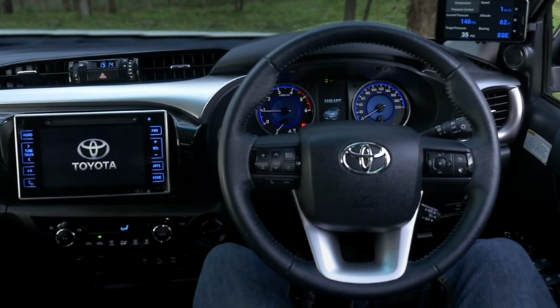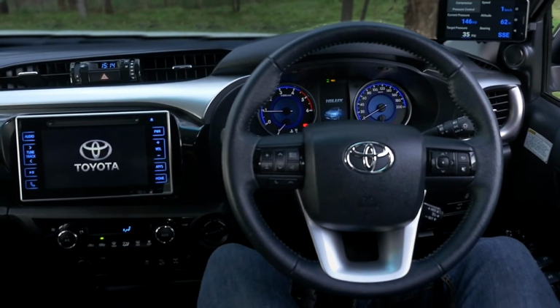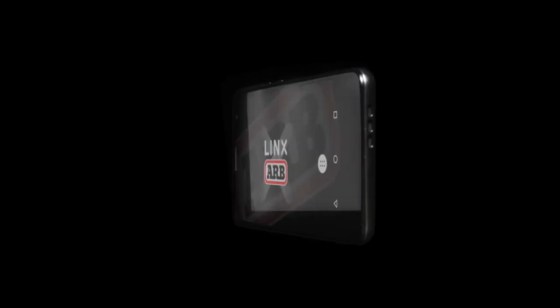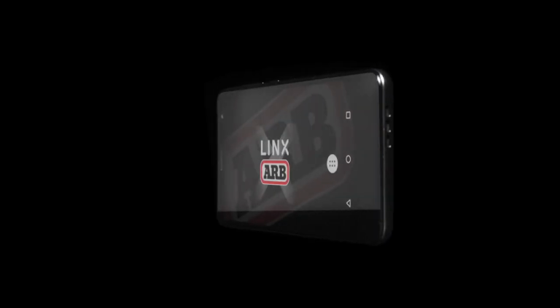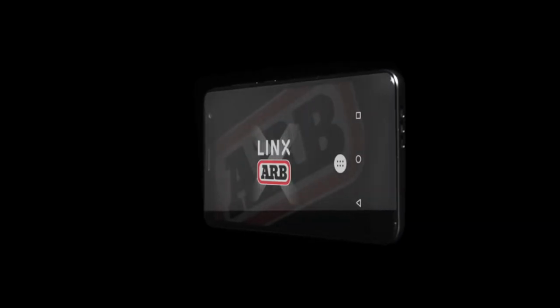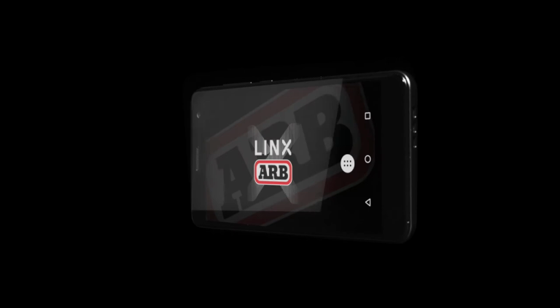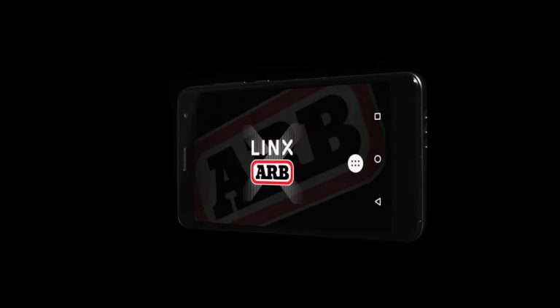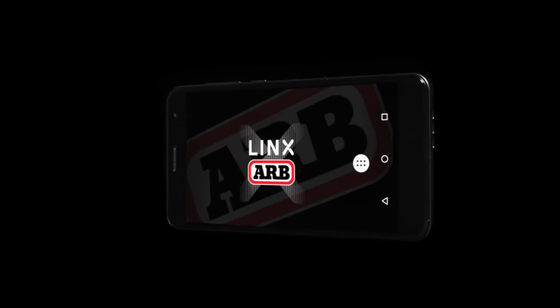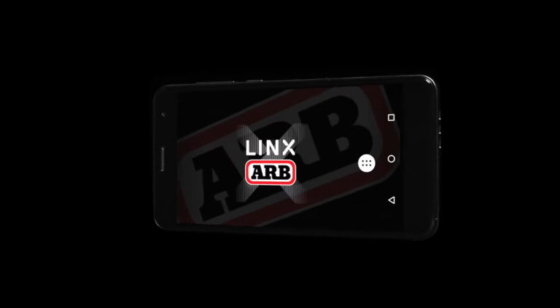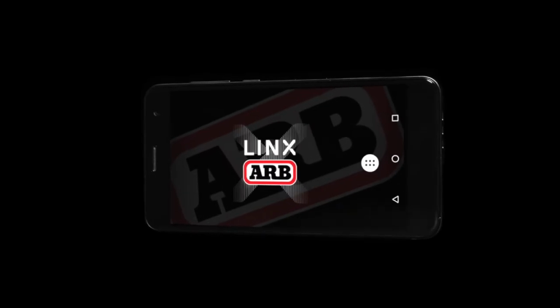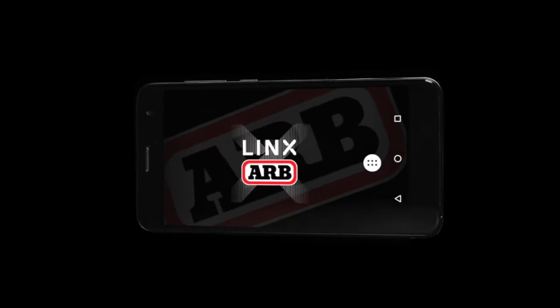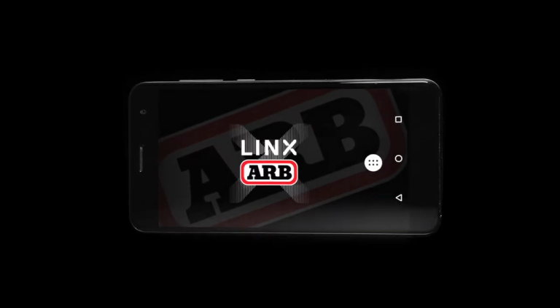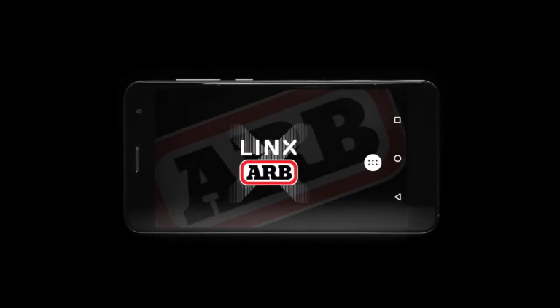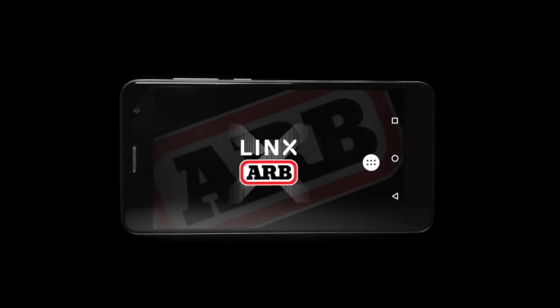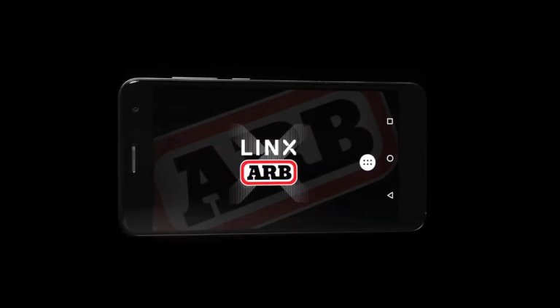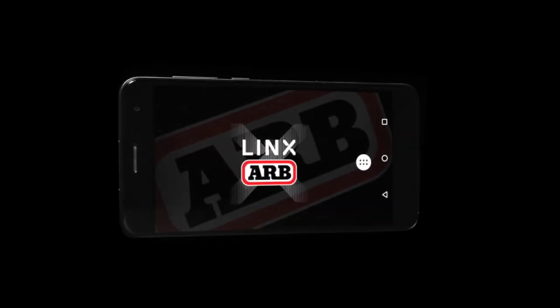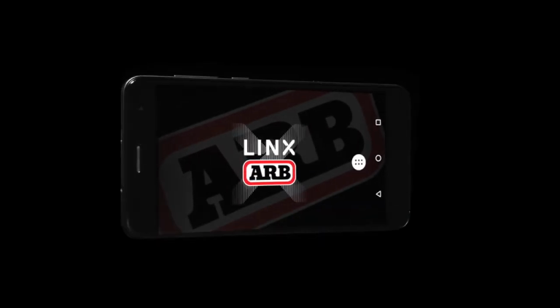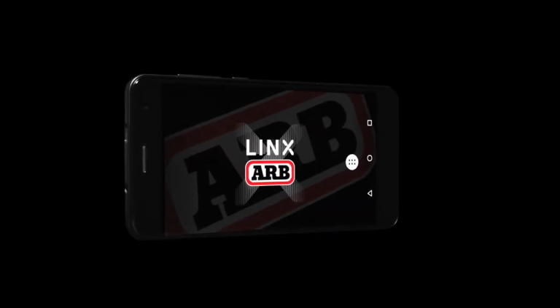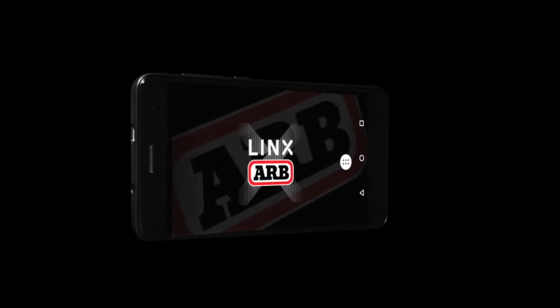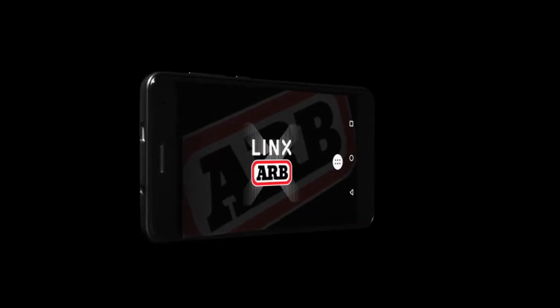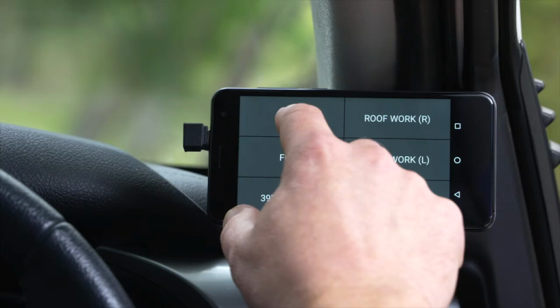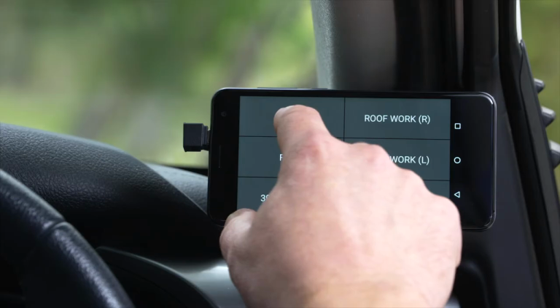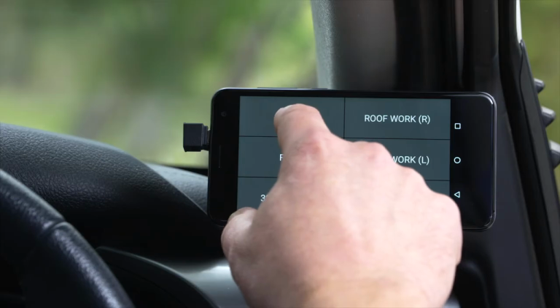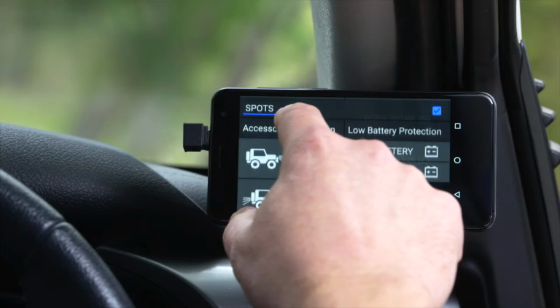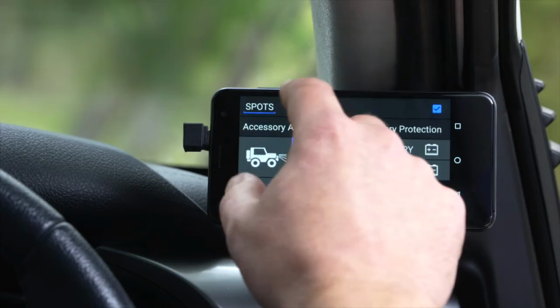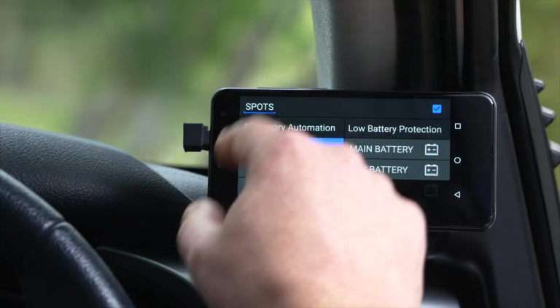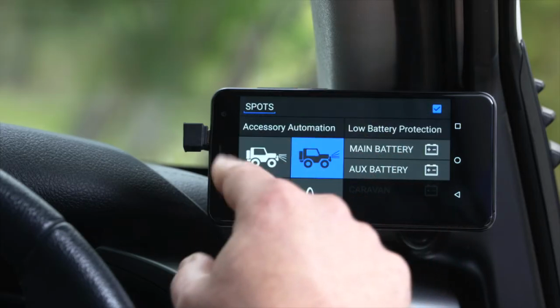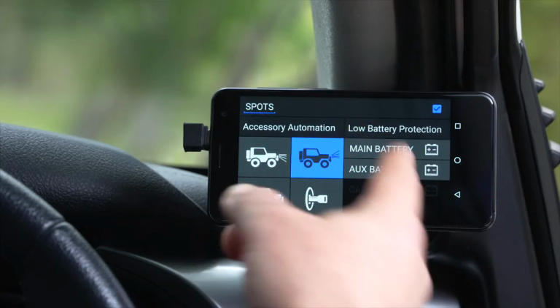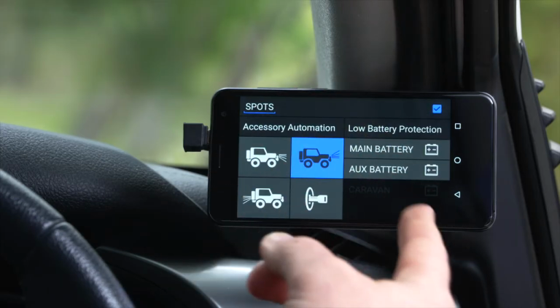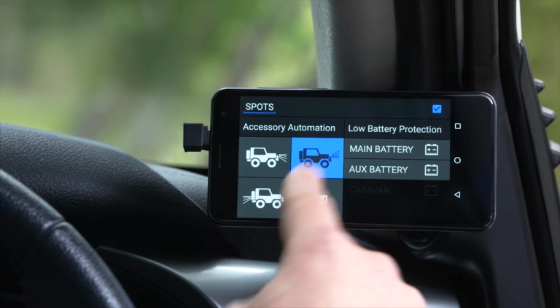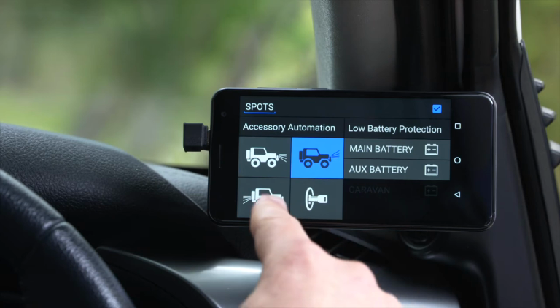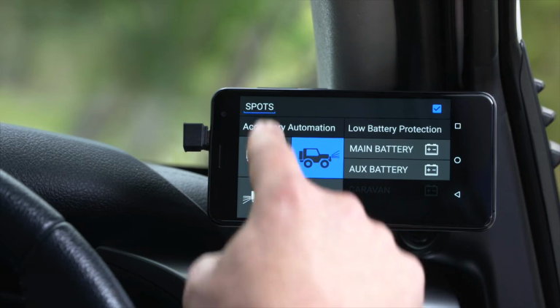Lynx can also do a lot of things that your dashboard switch cannot. For instance, I can rename my switch.